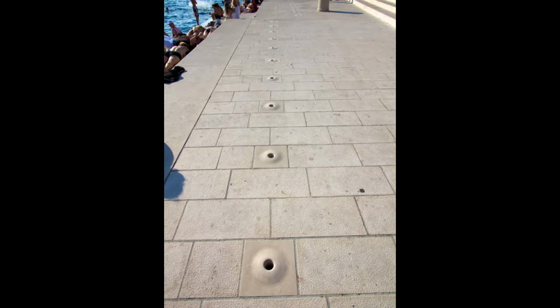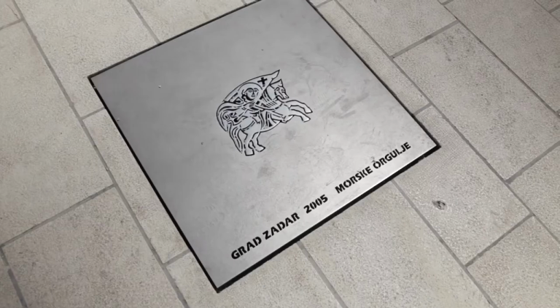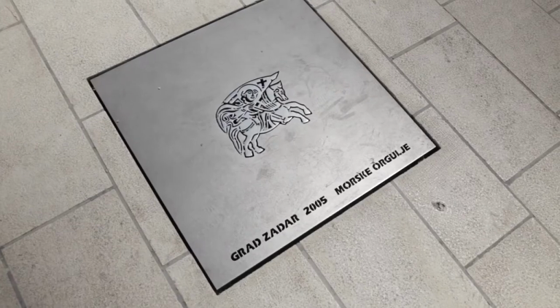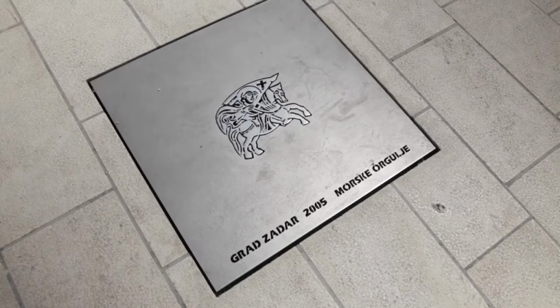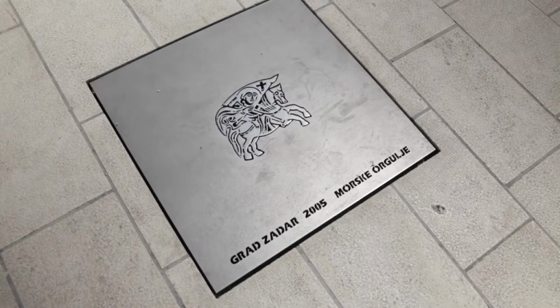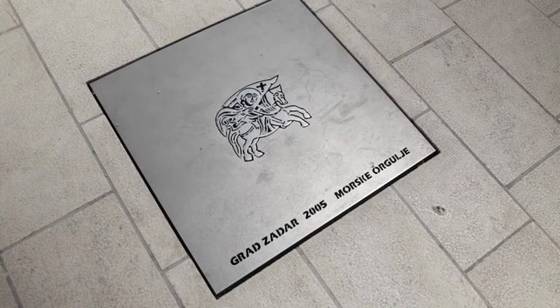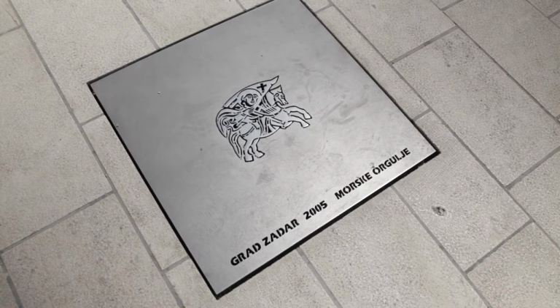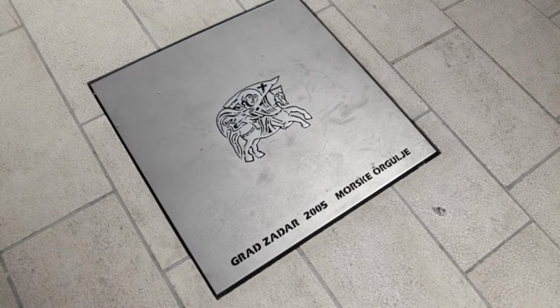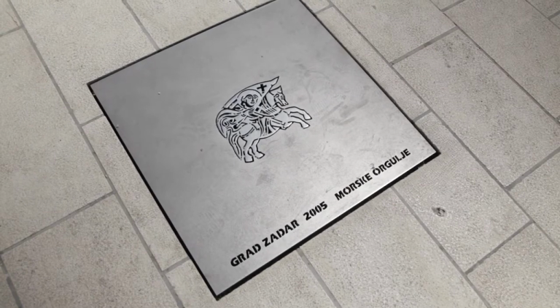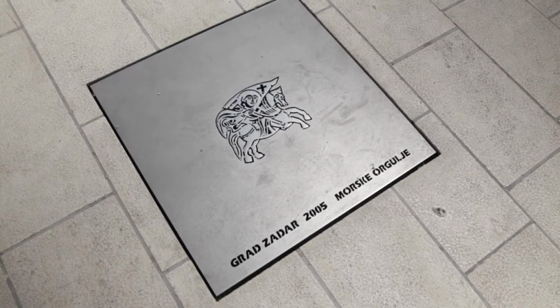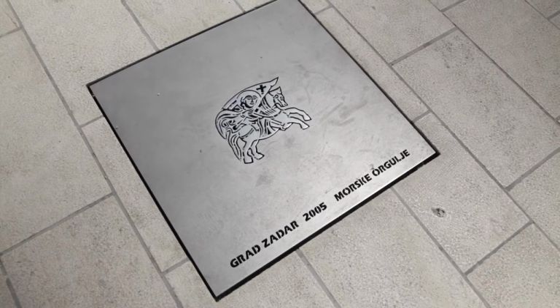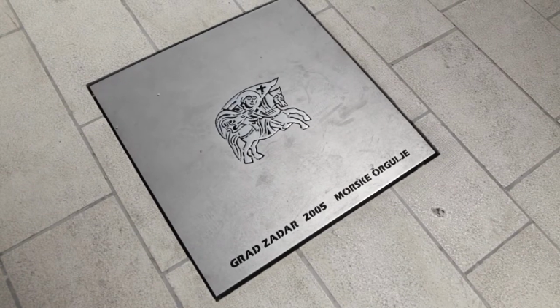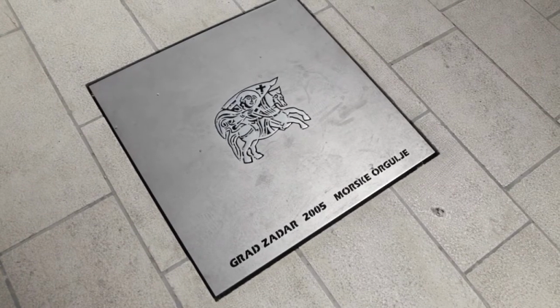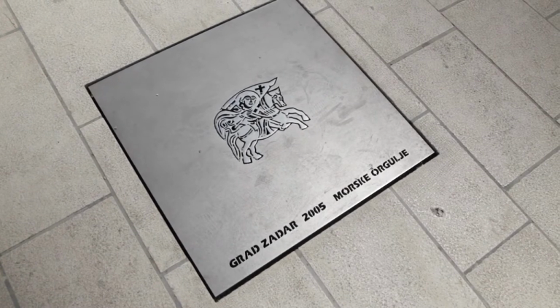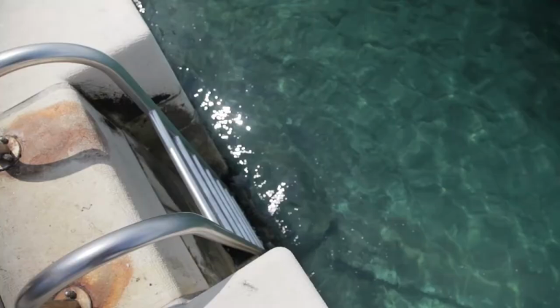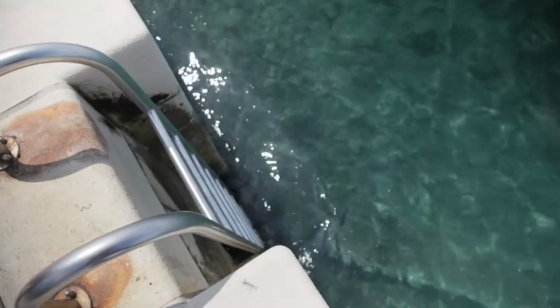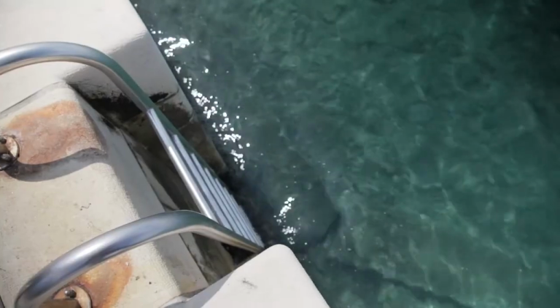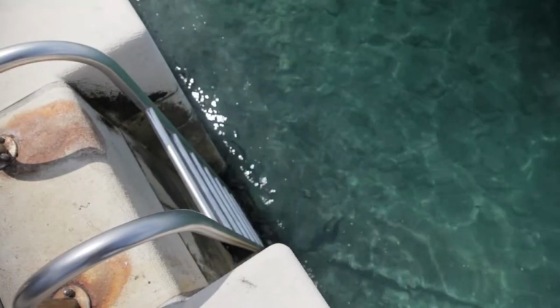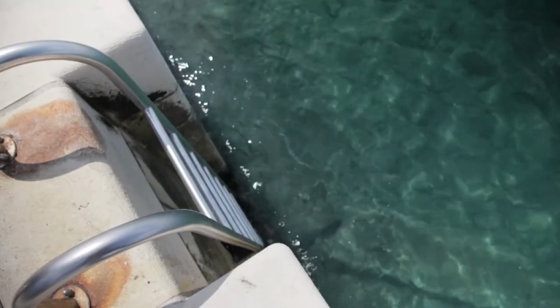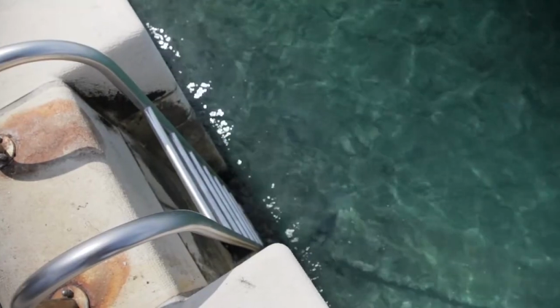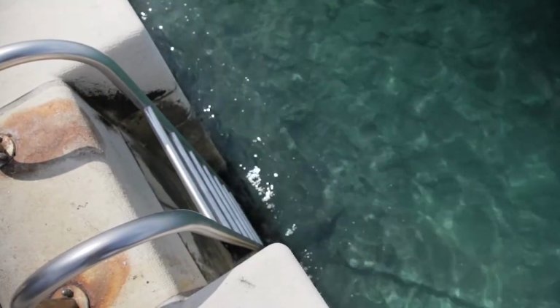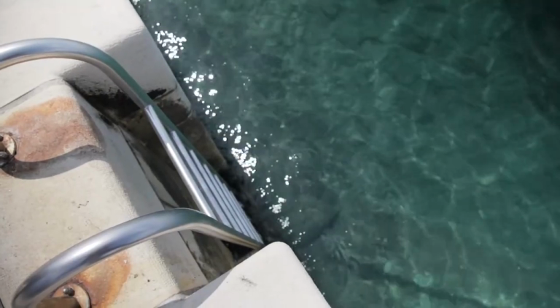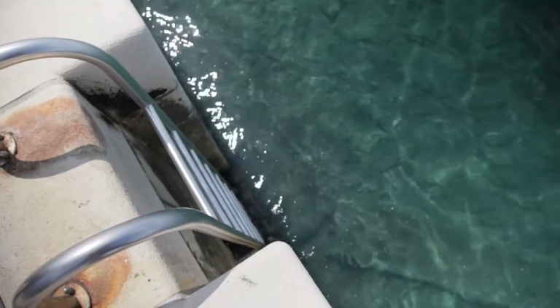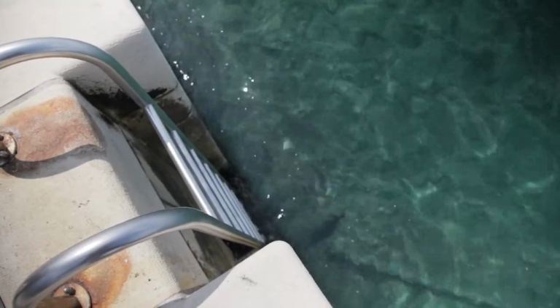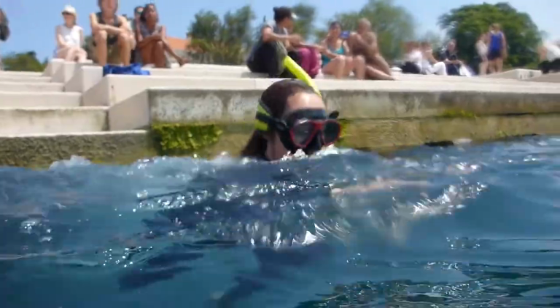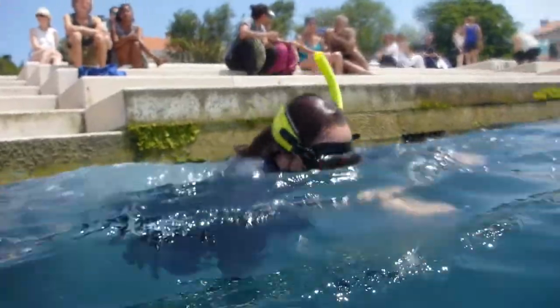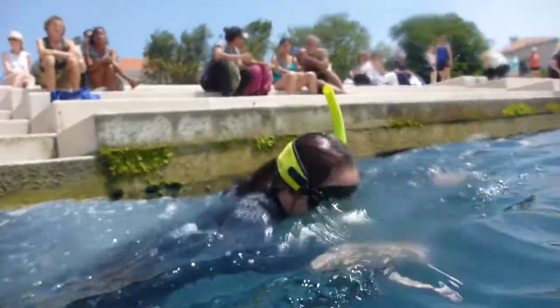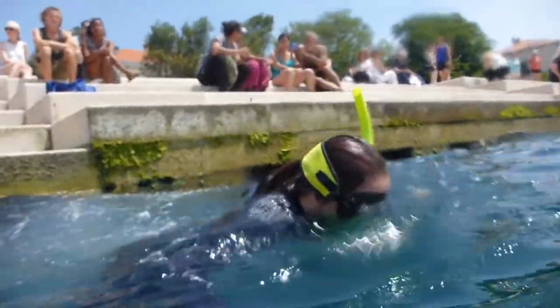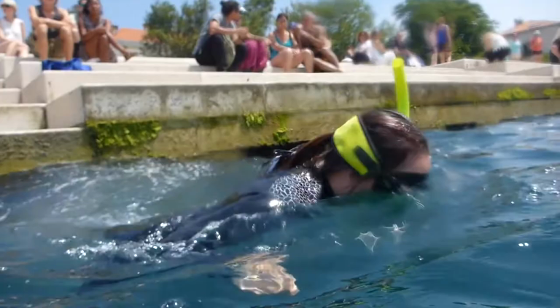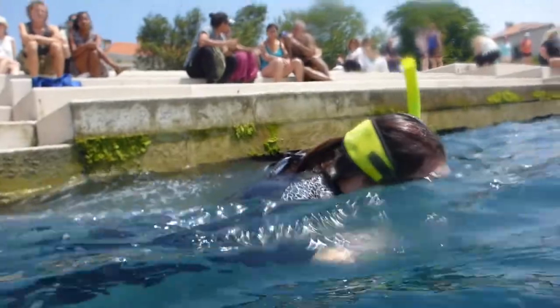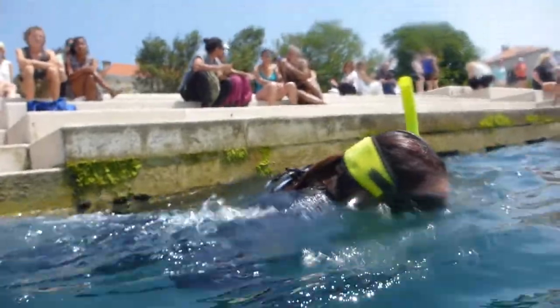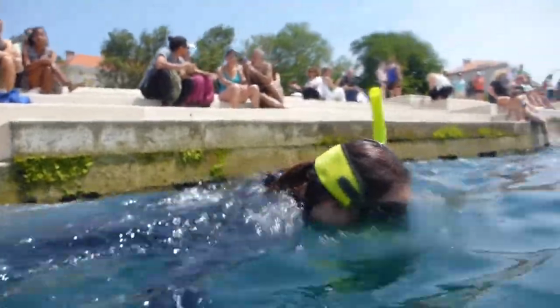This attraction was opened in 2005. The best part? People can jump in the water in front of the organ and go for a swim.